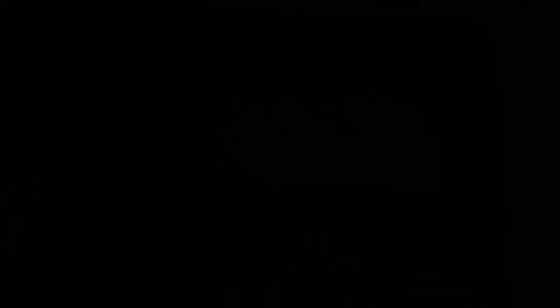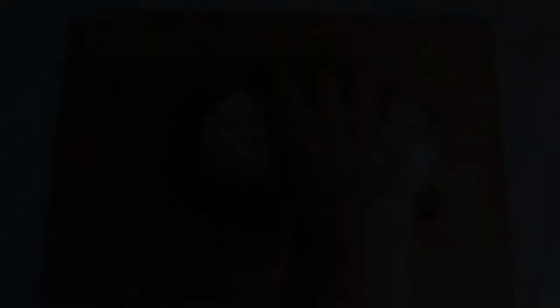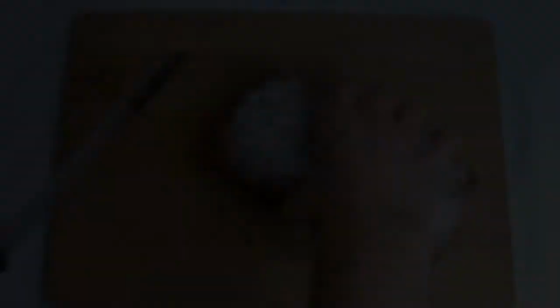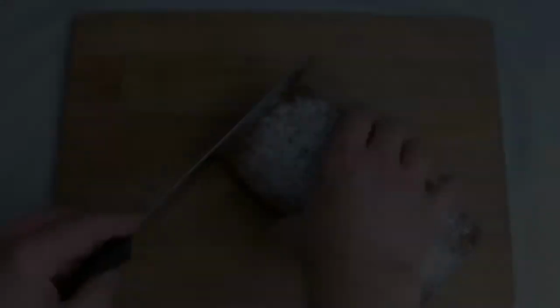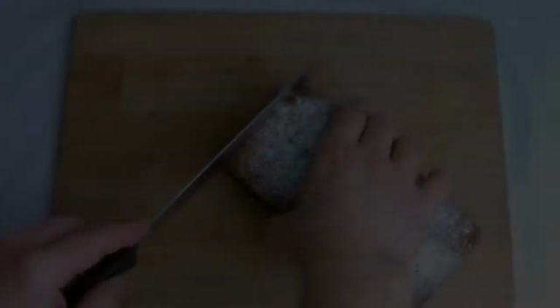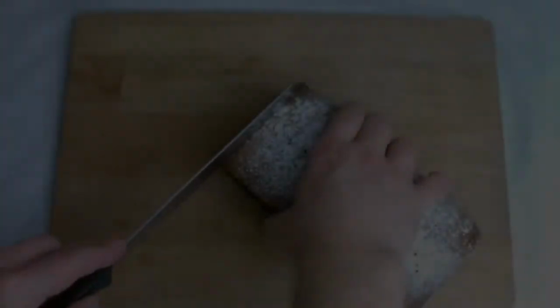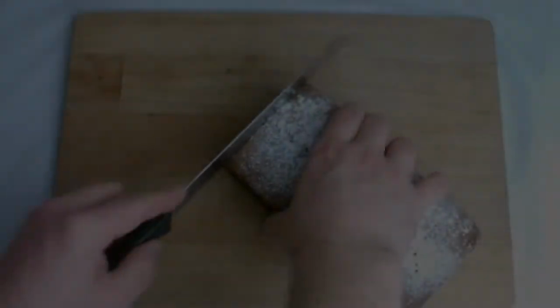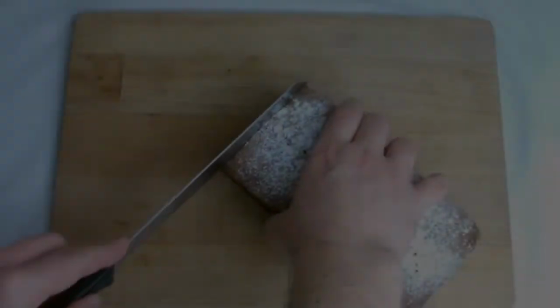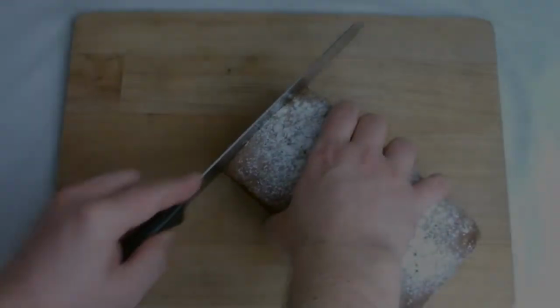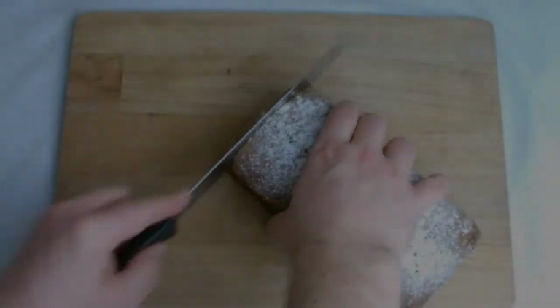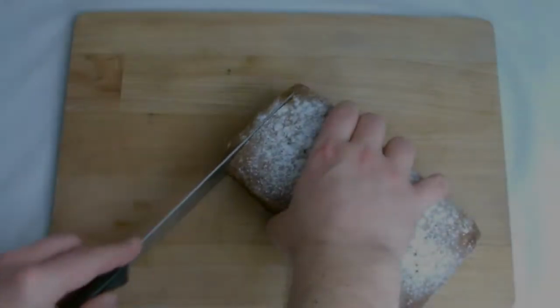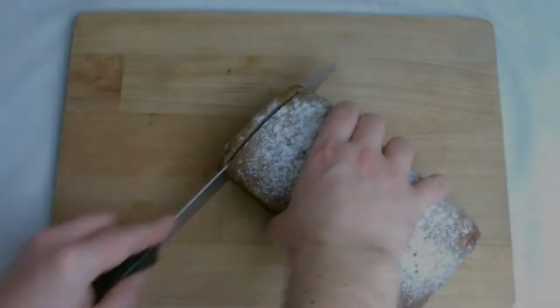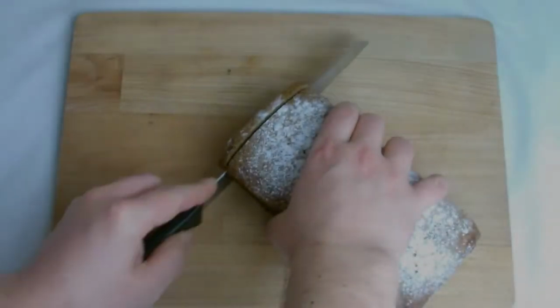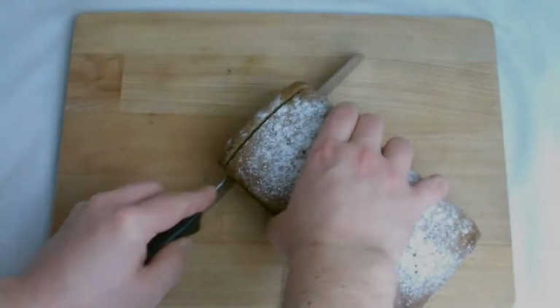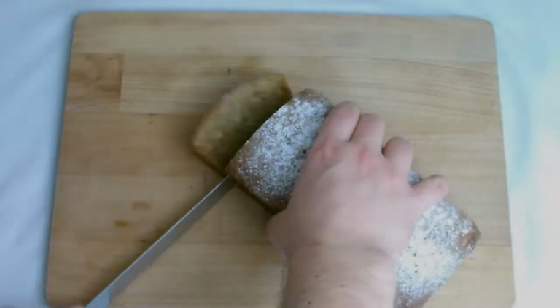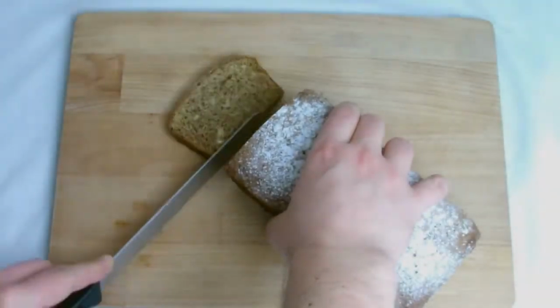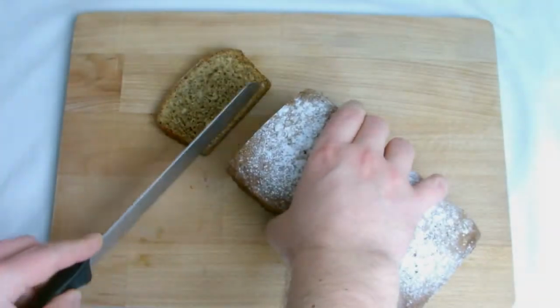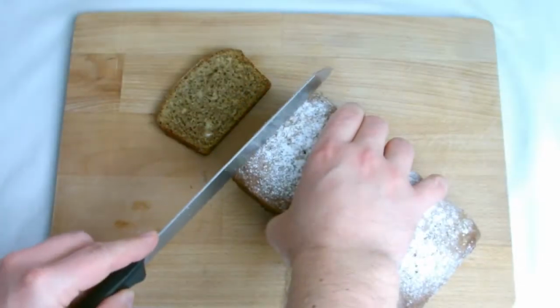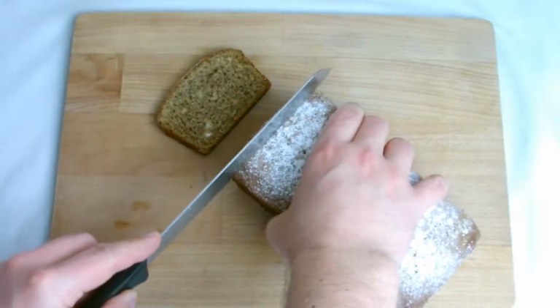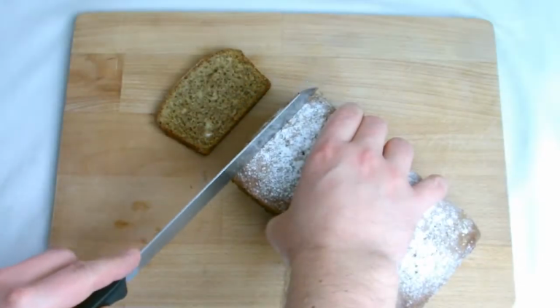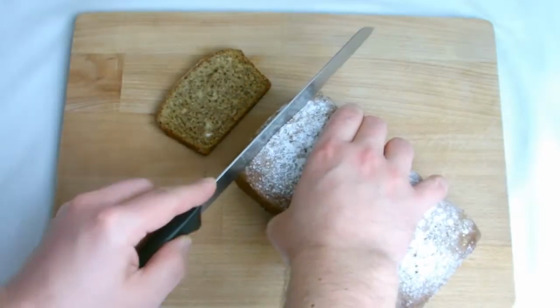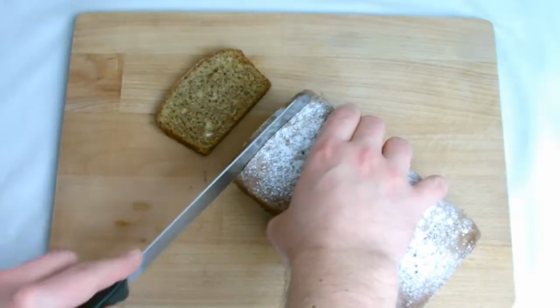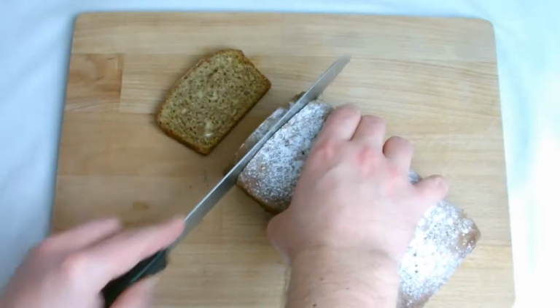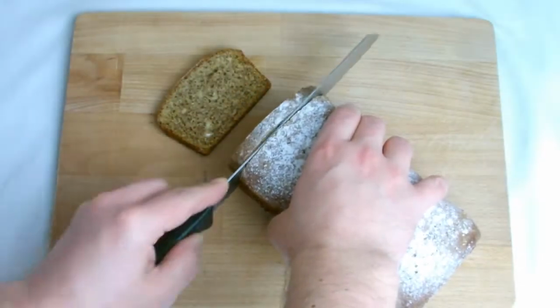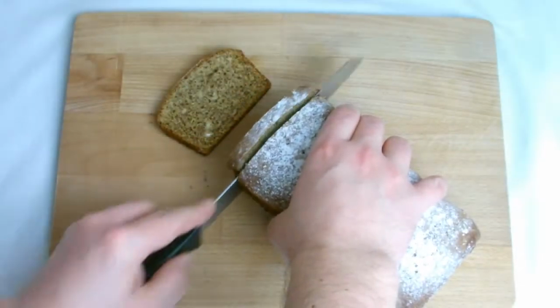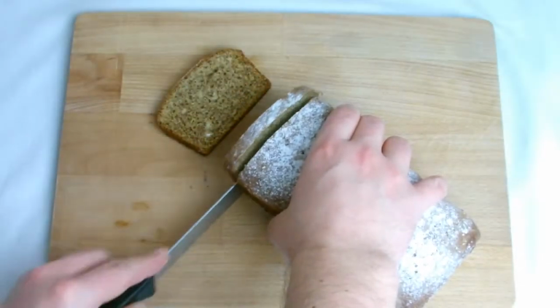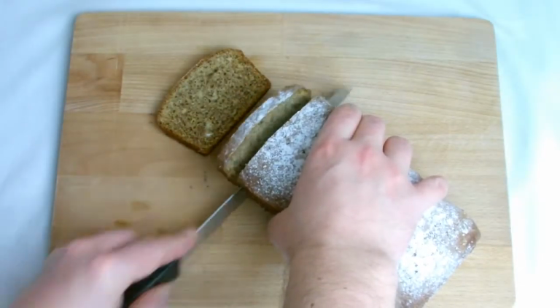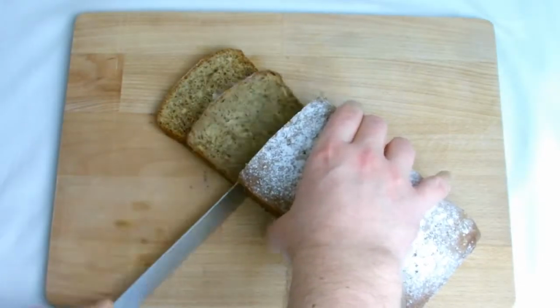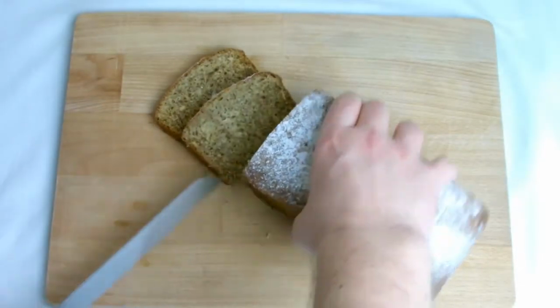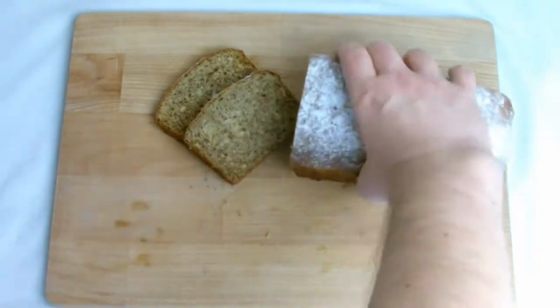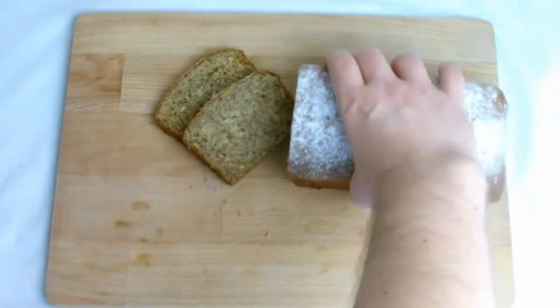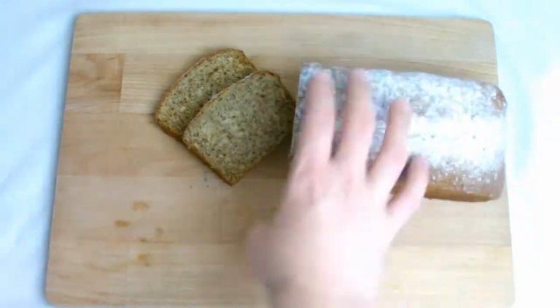Welcome back to the channel where today we'll be making a really simple but tasty banana bread that's super quick to make.